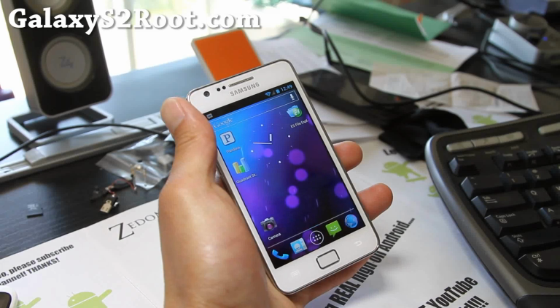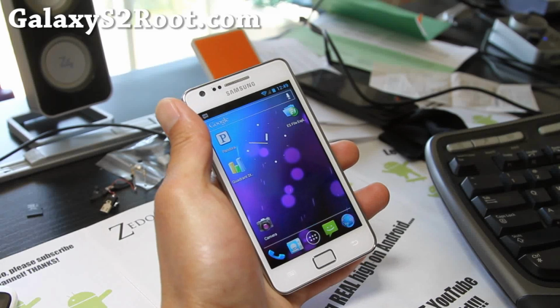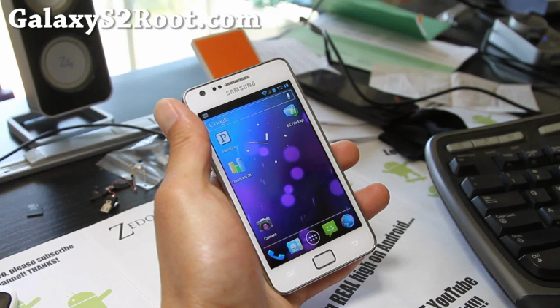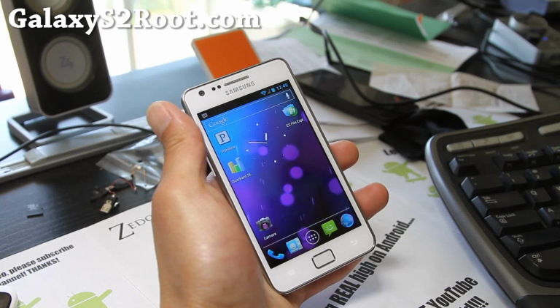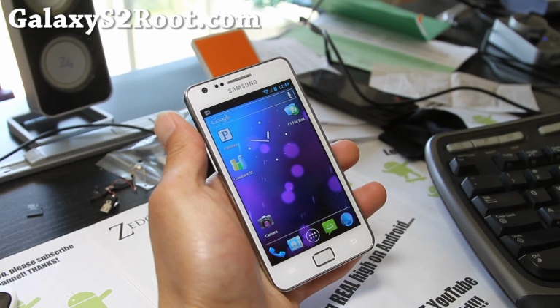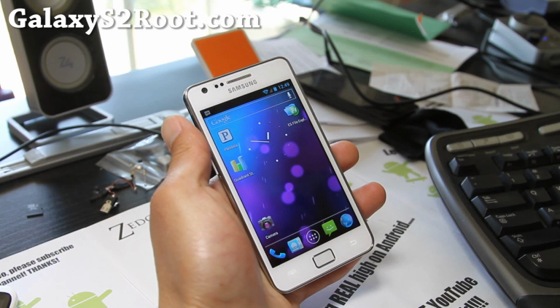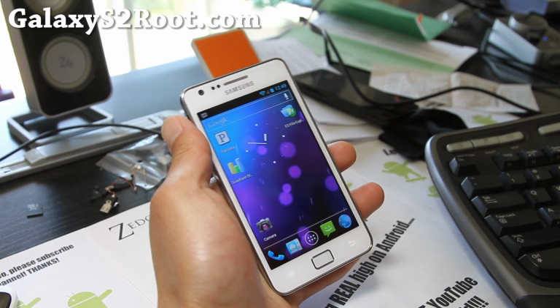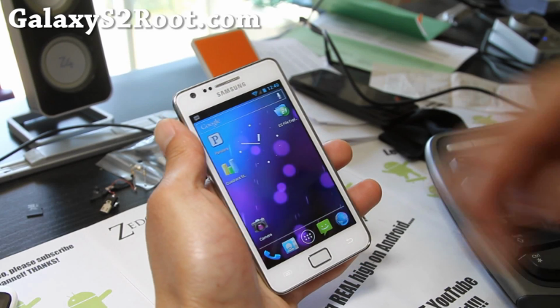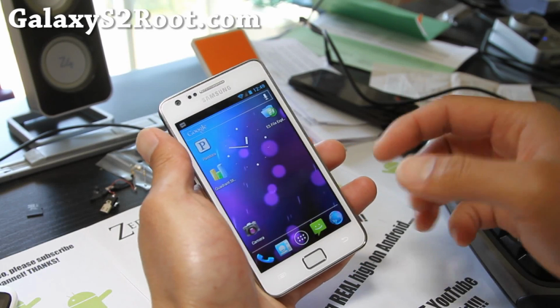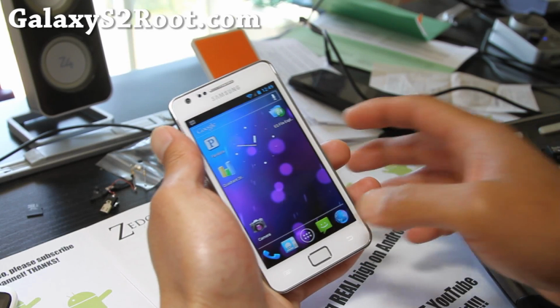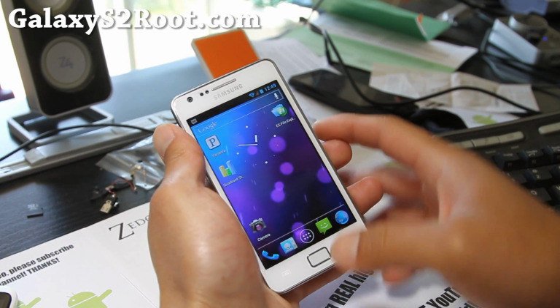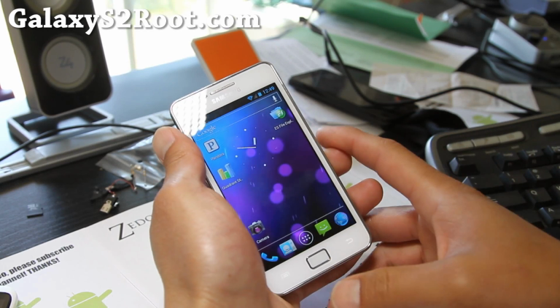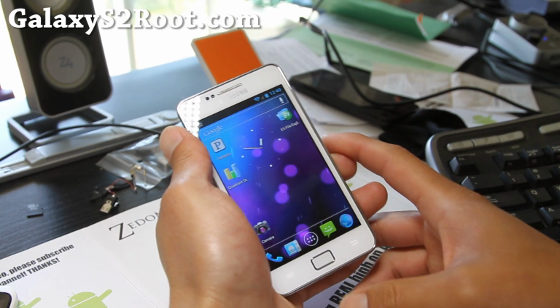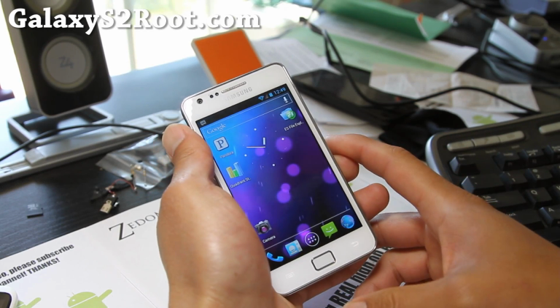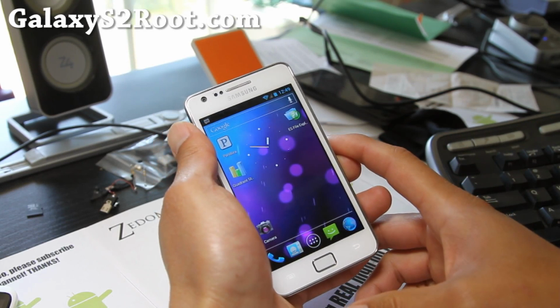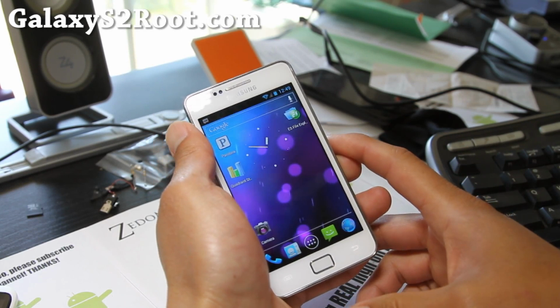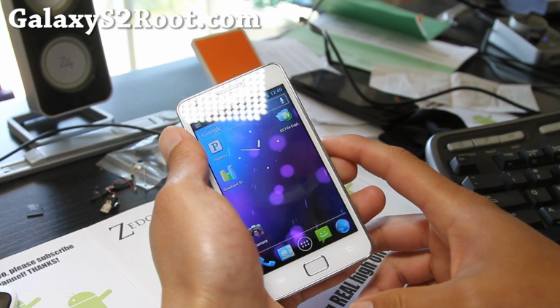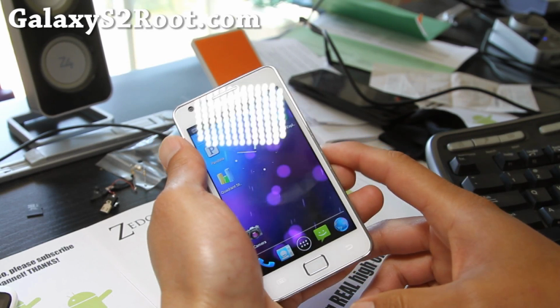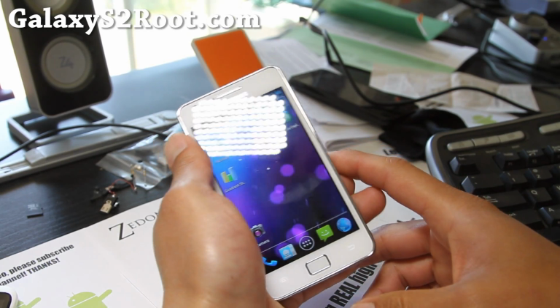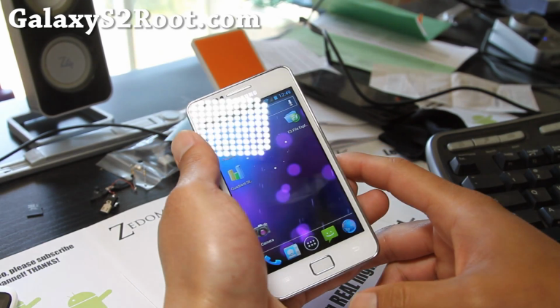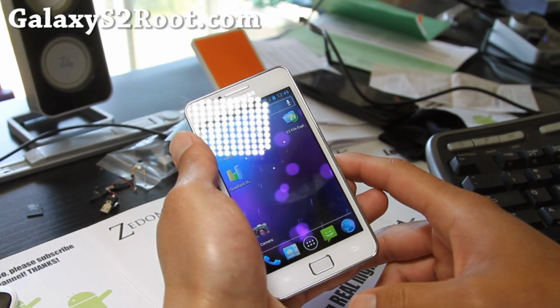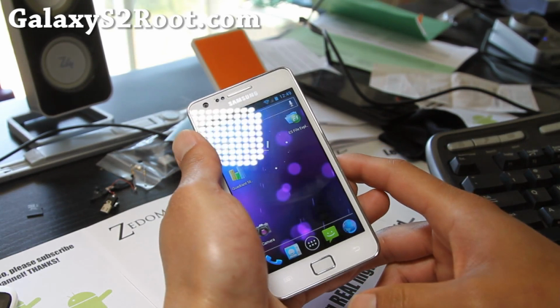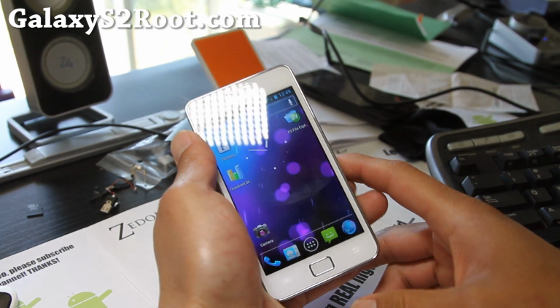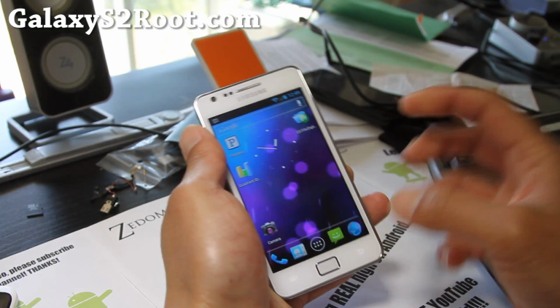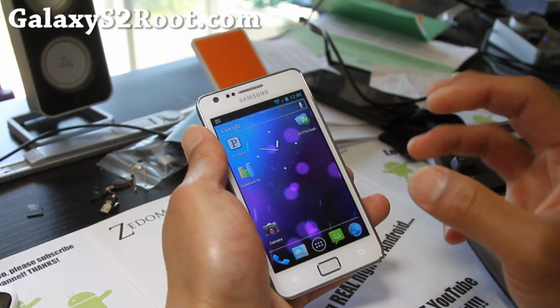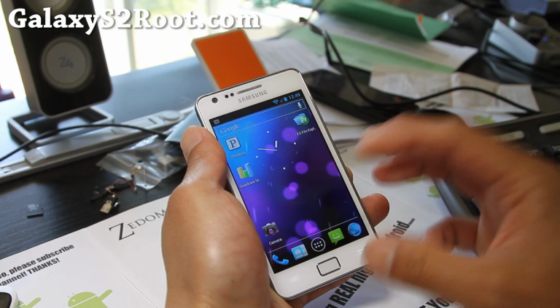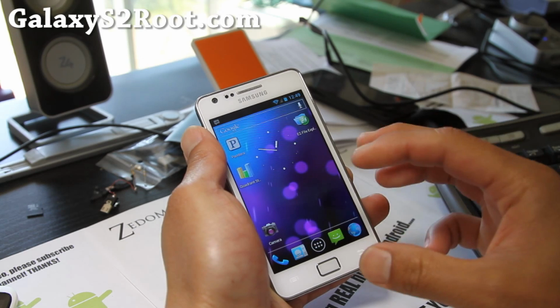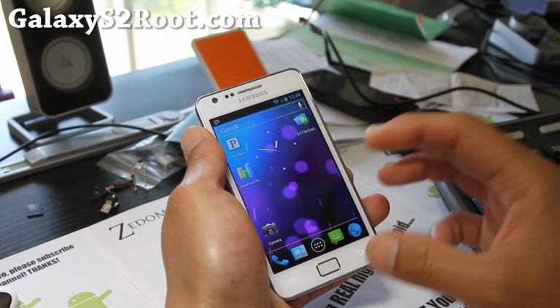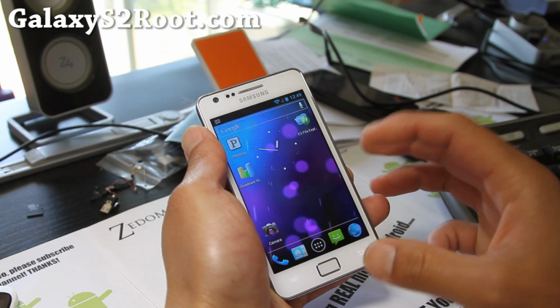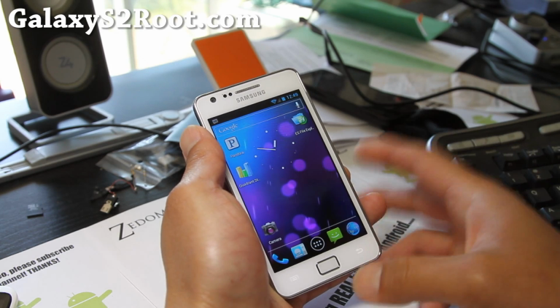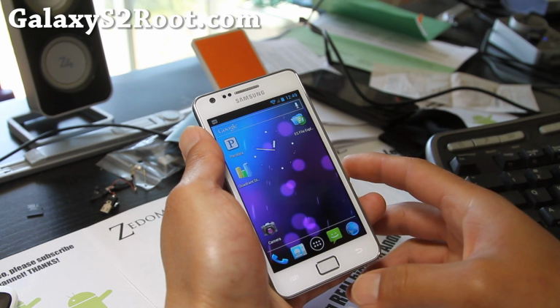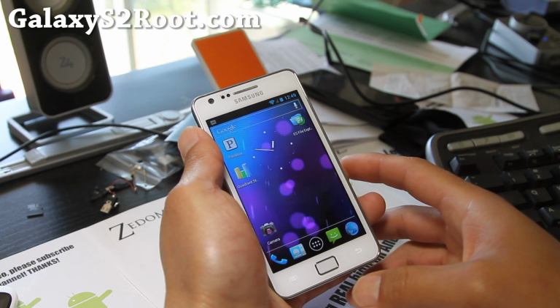Hi folks, this is Max from Galaxy S2Root.com. Today we're going to get rid of the Triangle on your i9100 series.